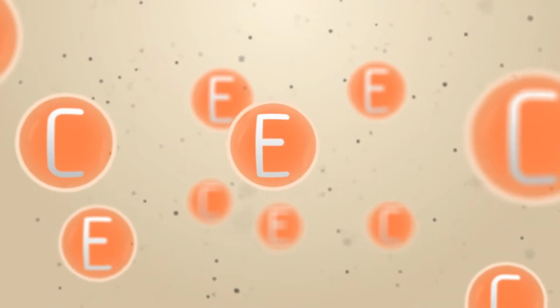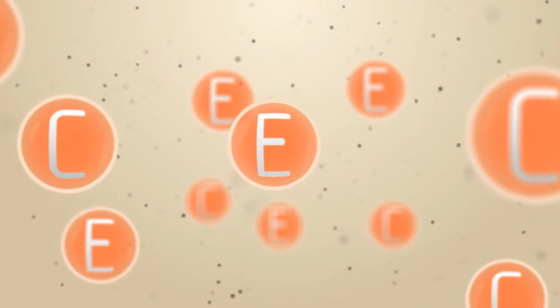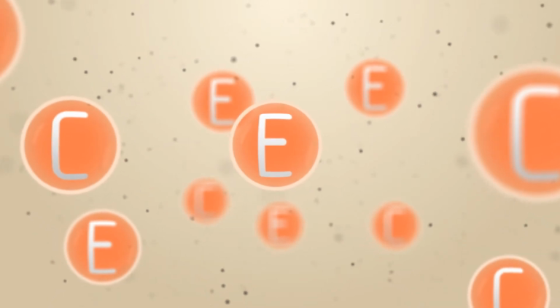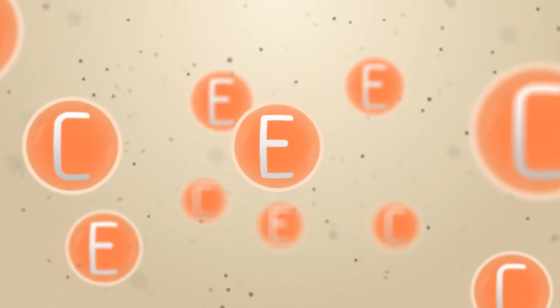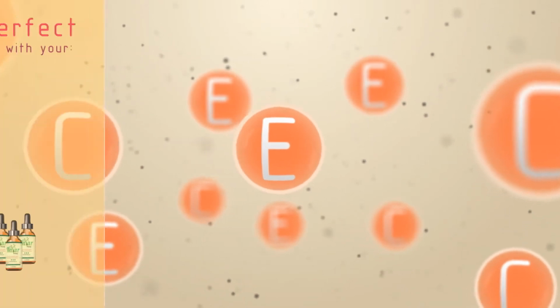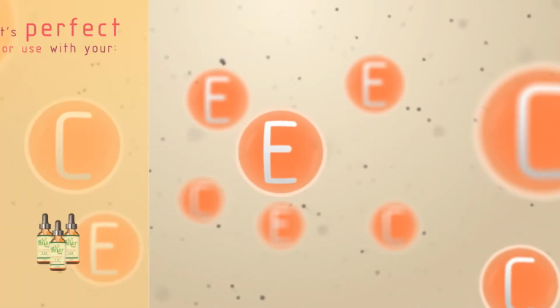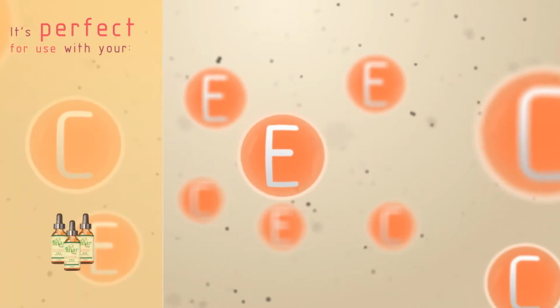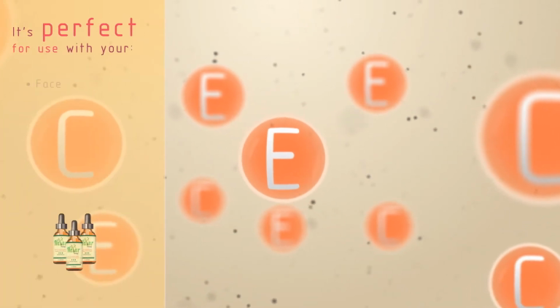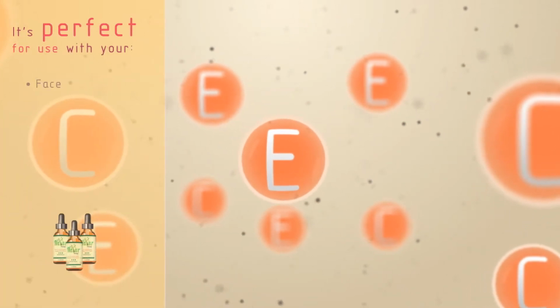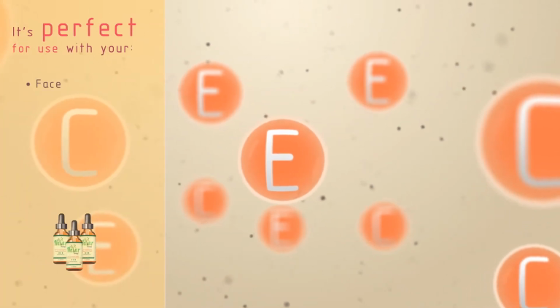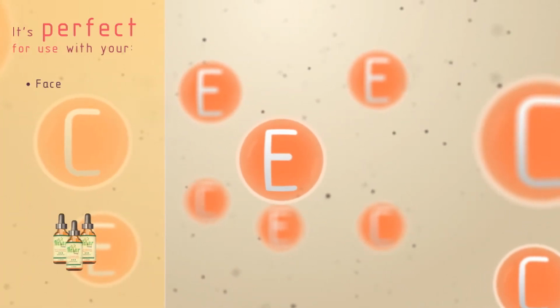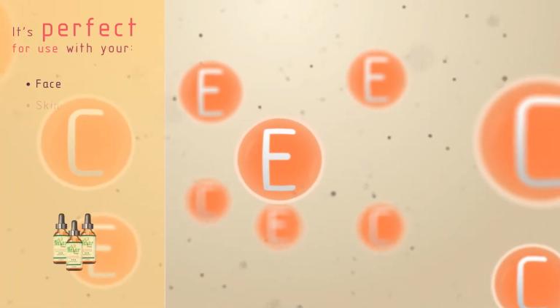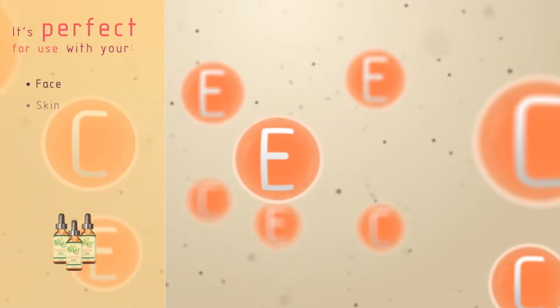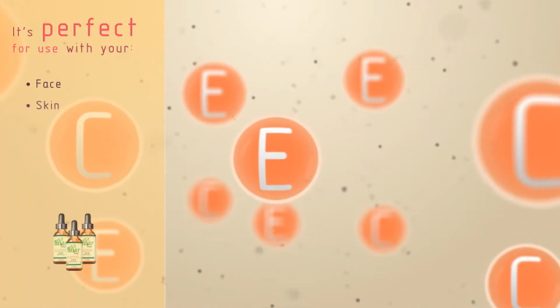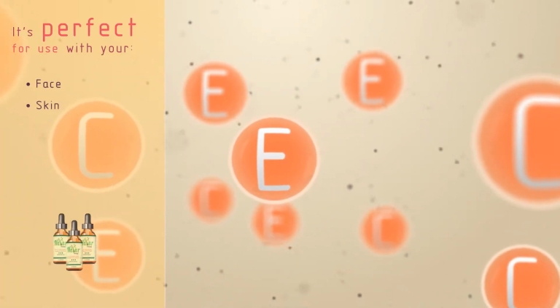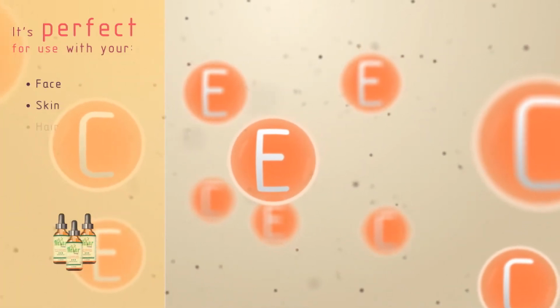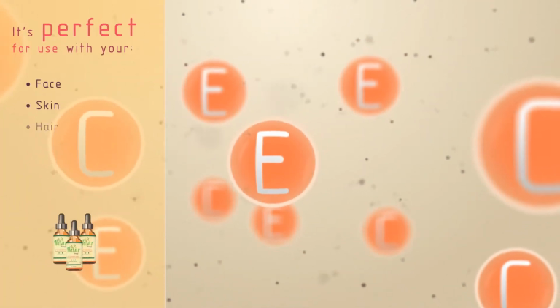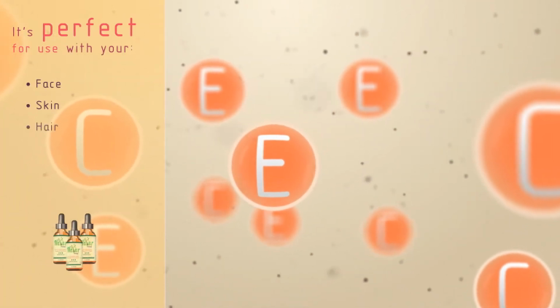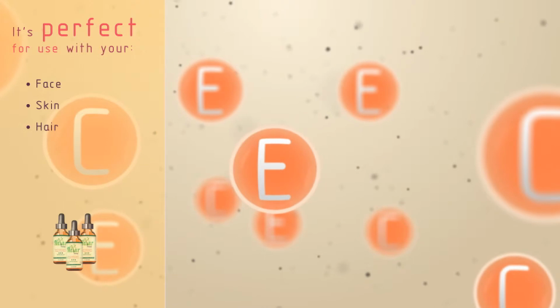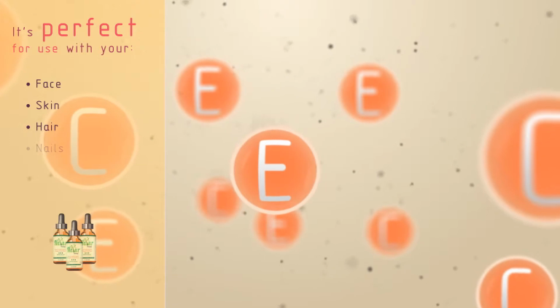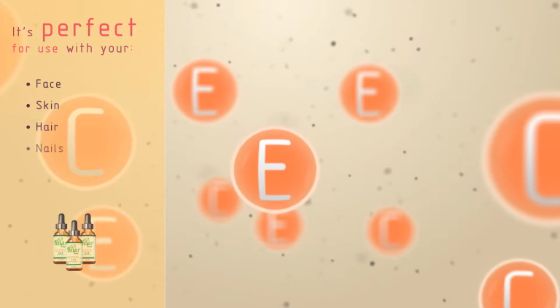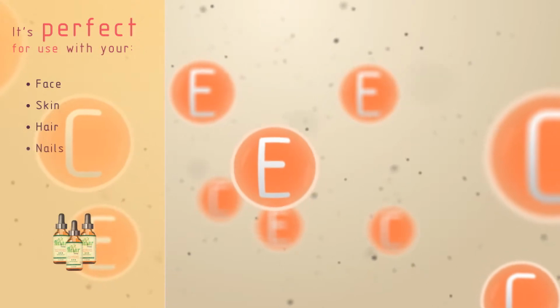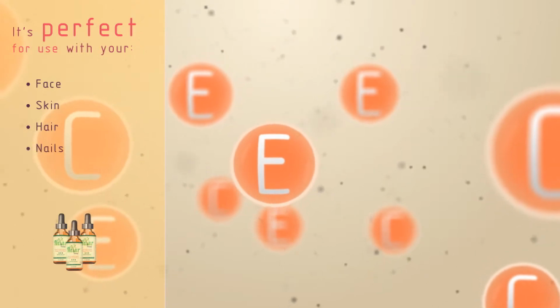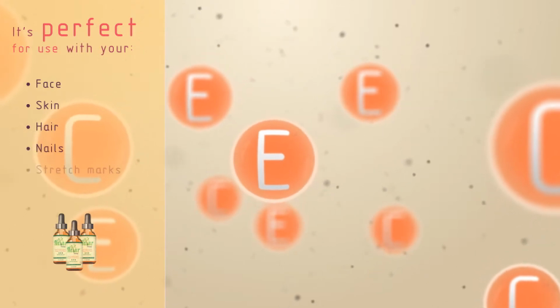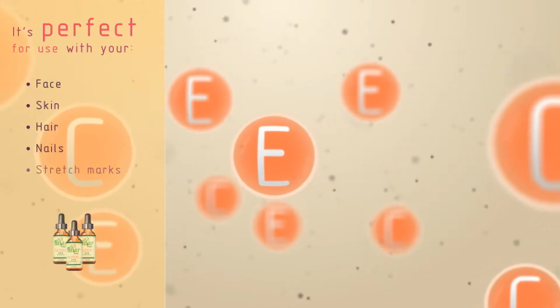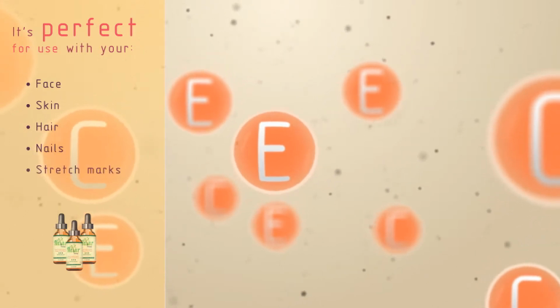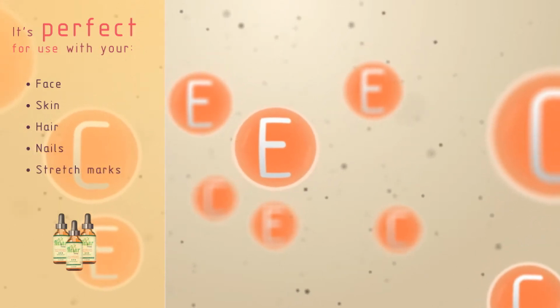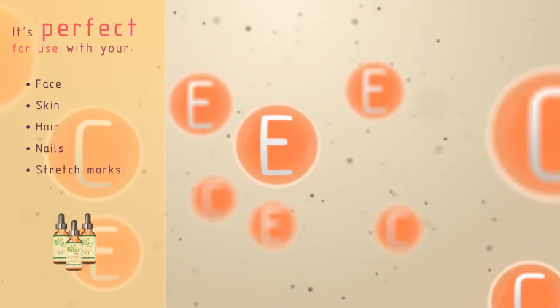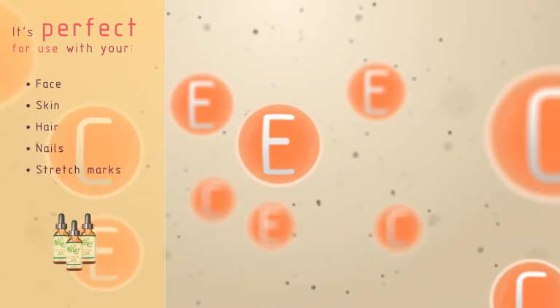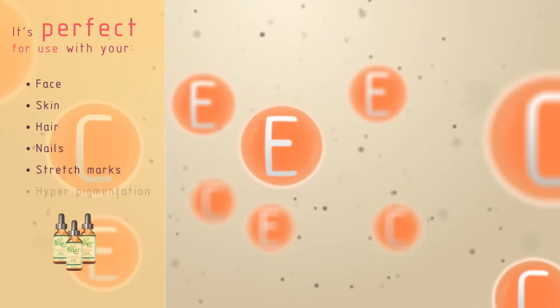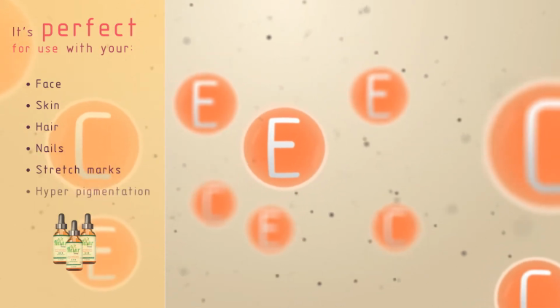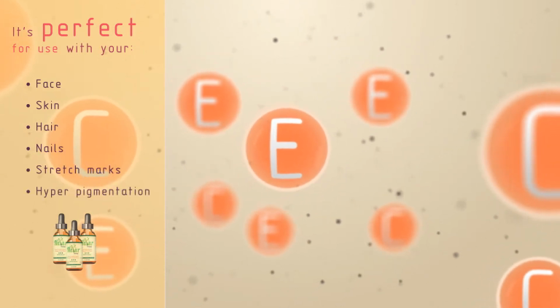It's perfect for use with your face, skin, hair, nails, stretch marks, and hyperpigmentation.